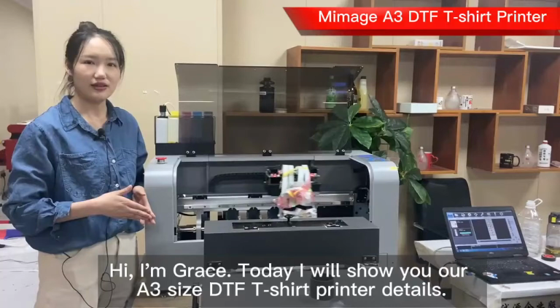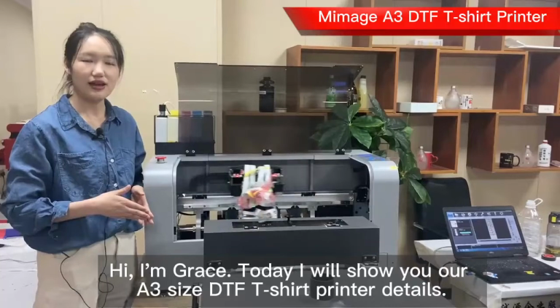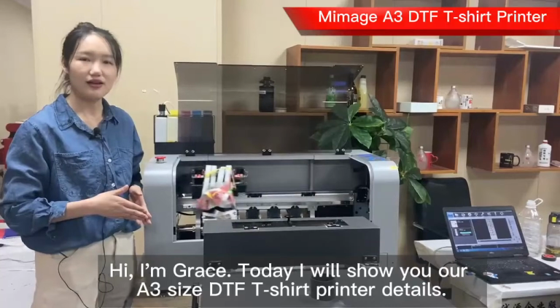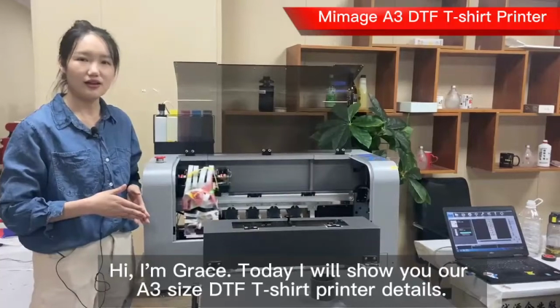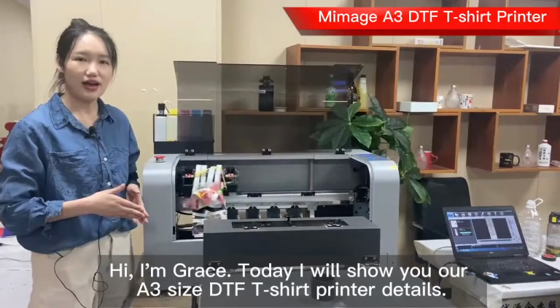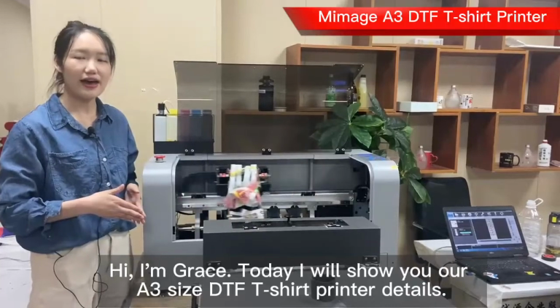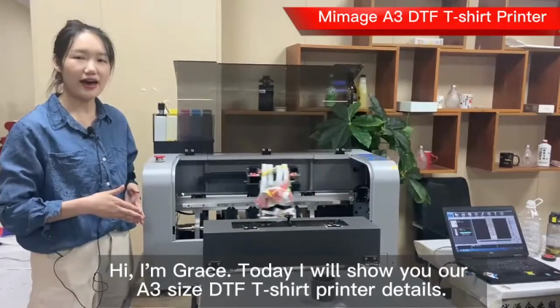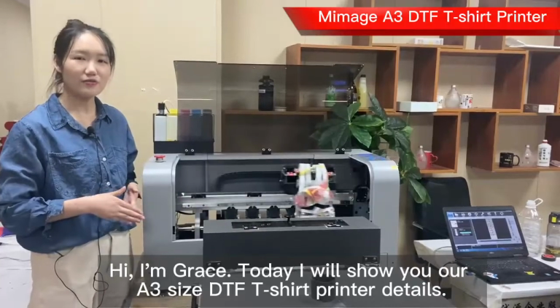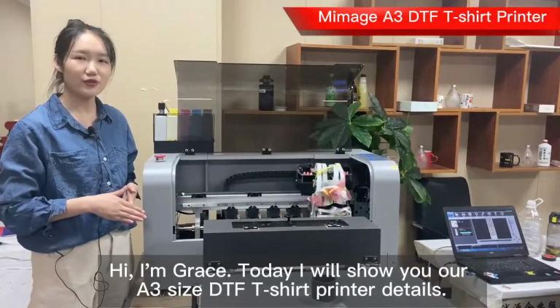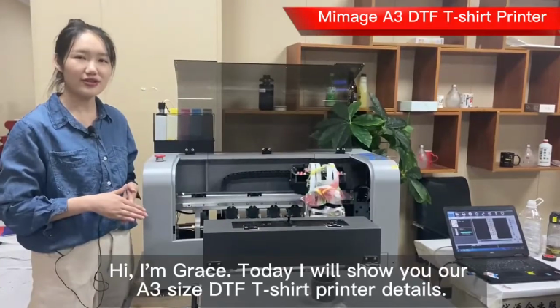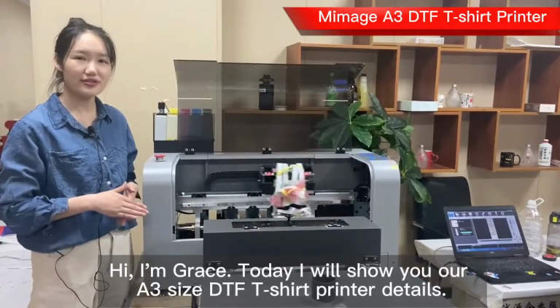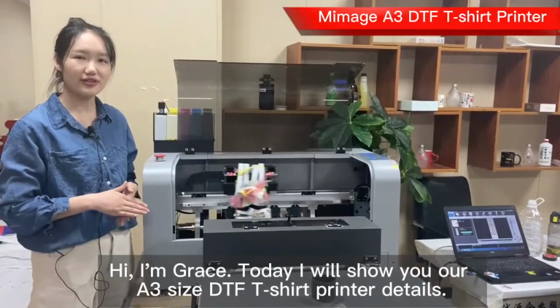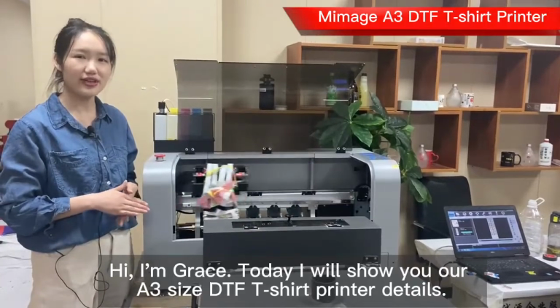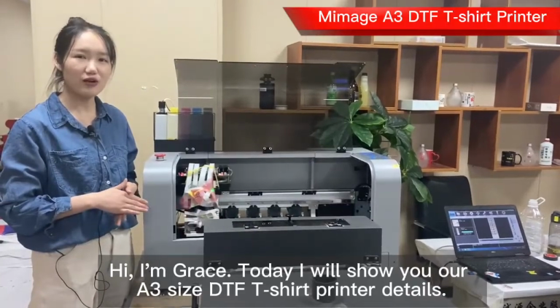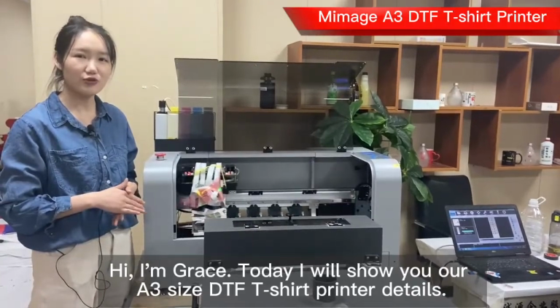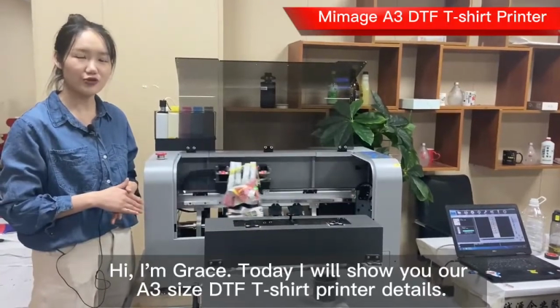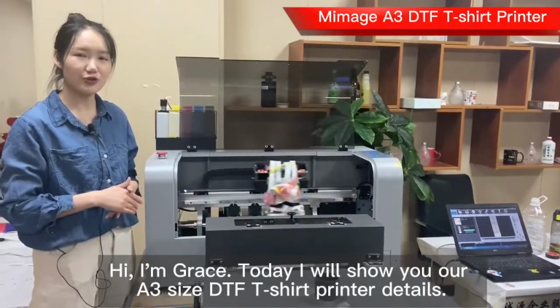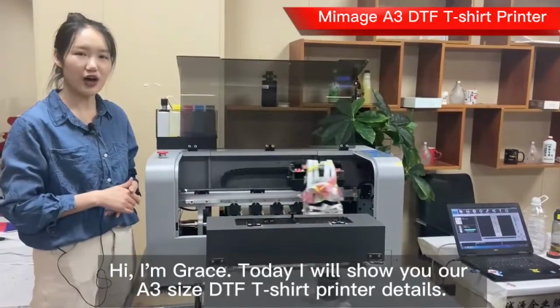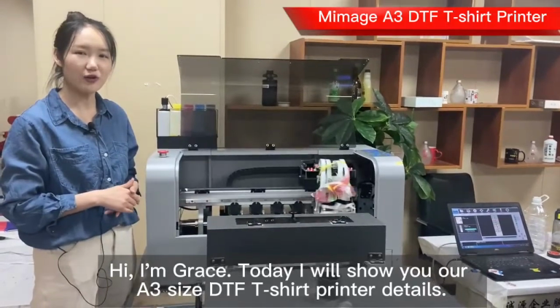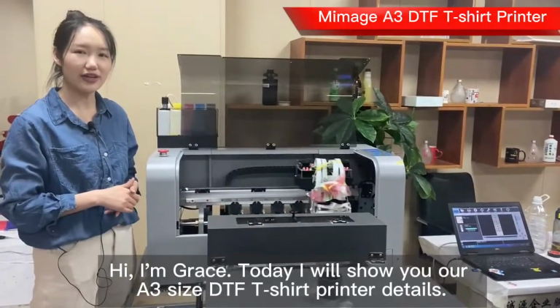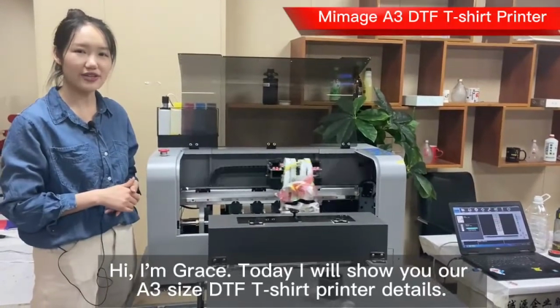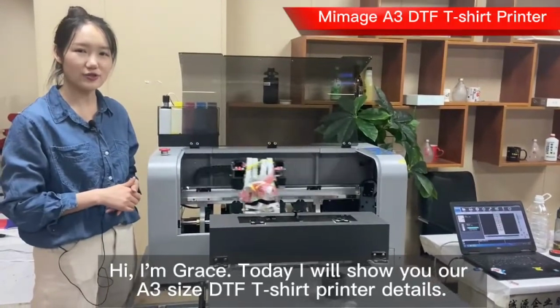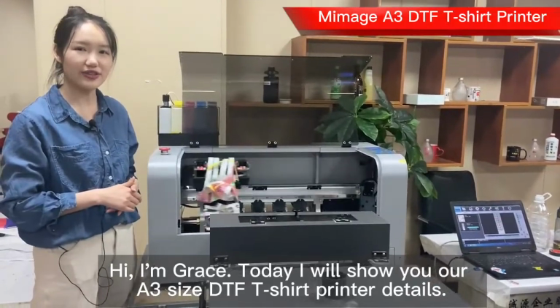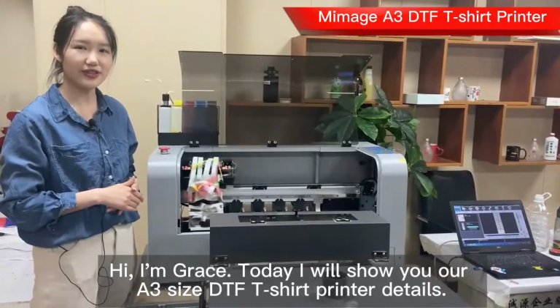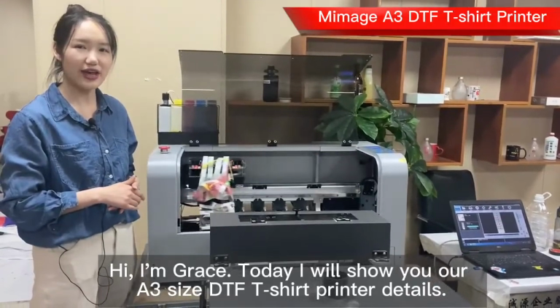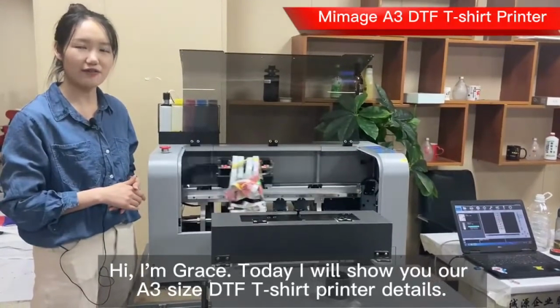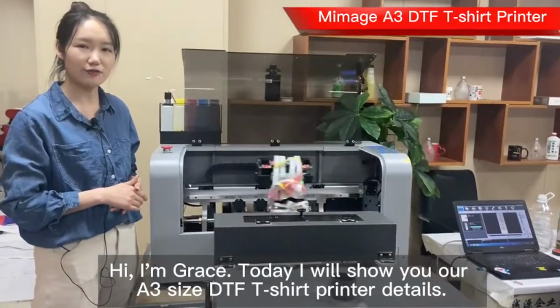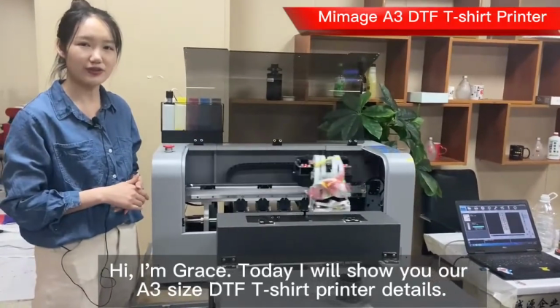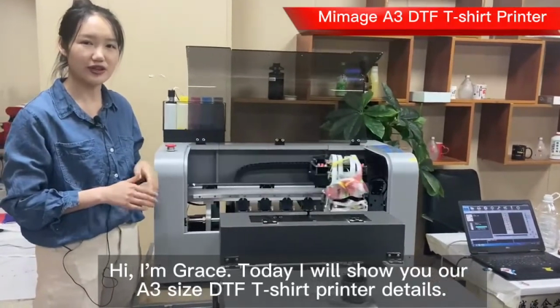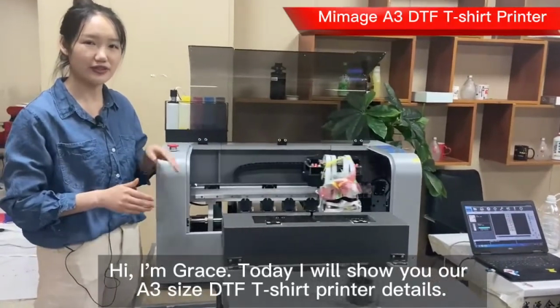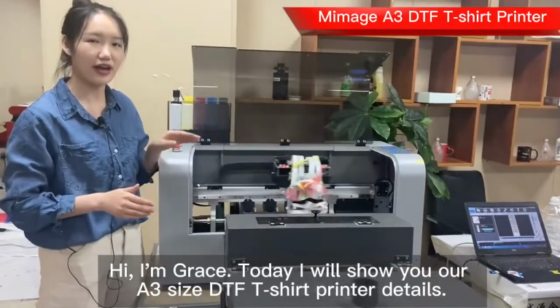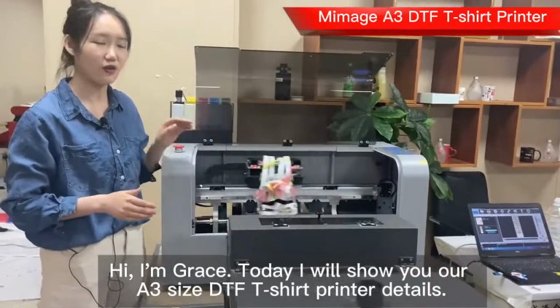Hi, I'm Grace. Today I will show you our A3 DTF printer details.